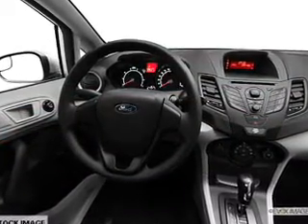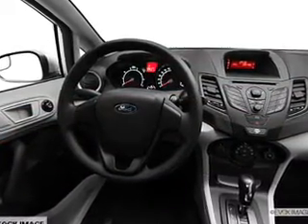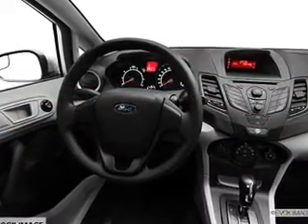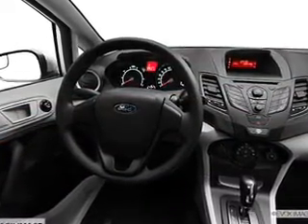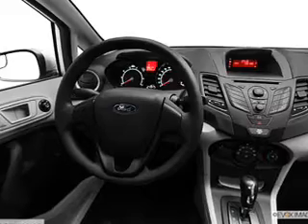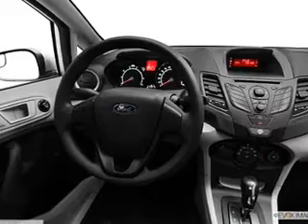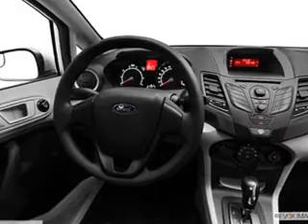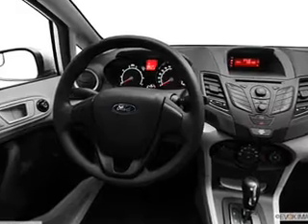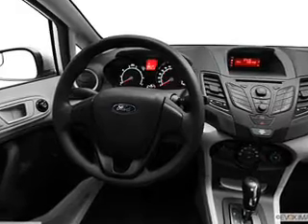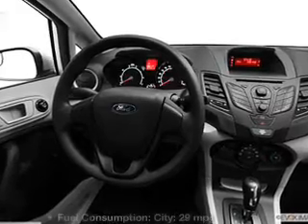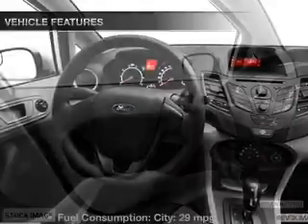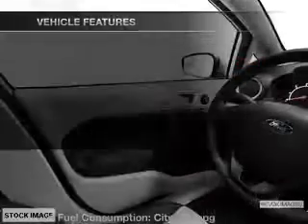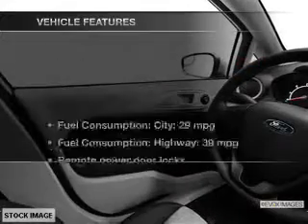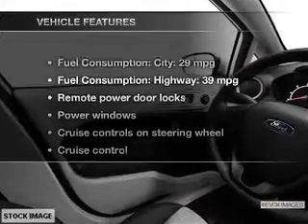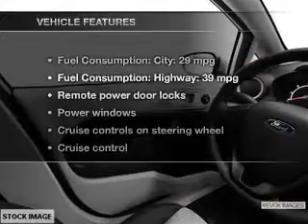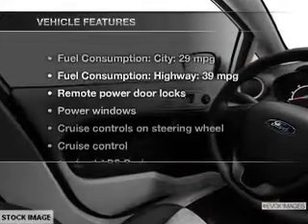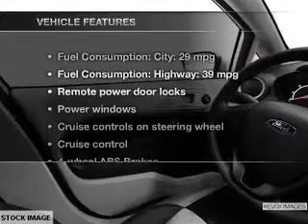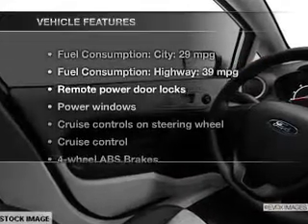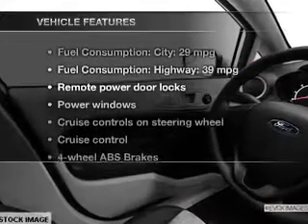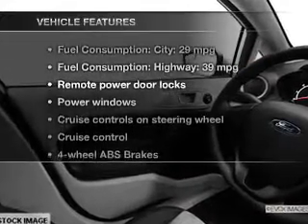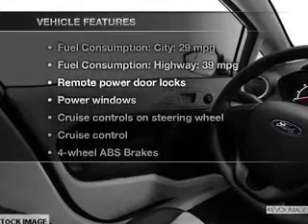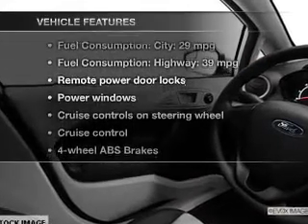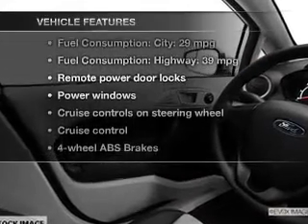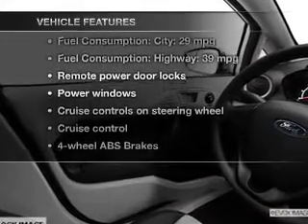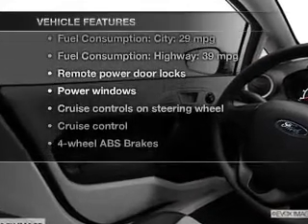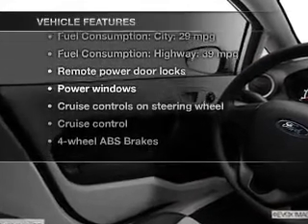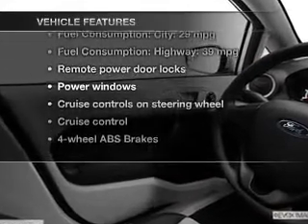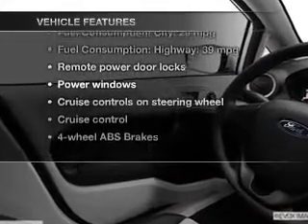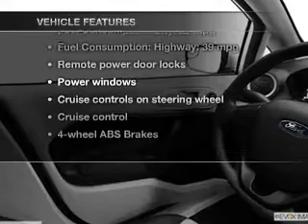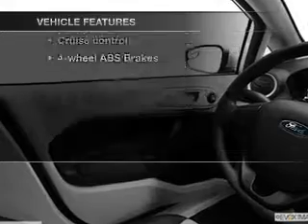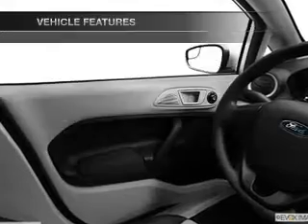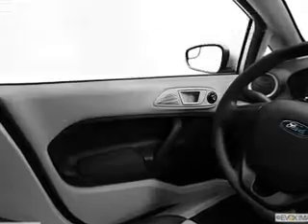Brake safely with the anti-lock braking system. And with these notable features, you won't want to miss out on the opportunity to own this amazing ride.